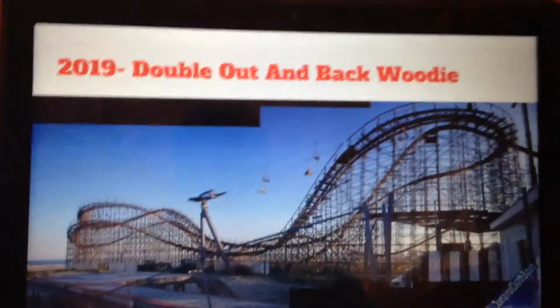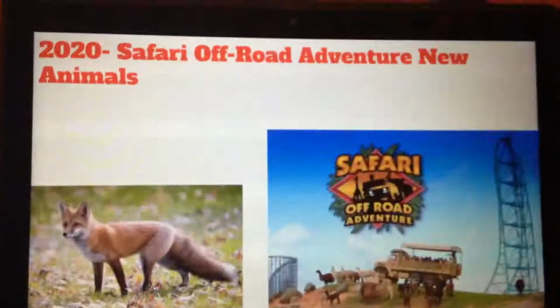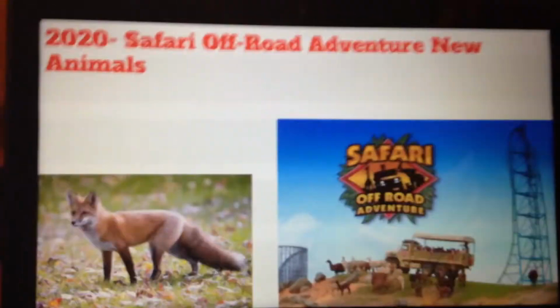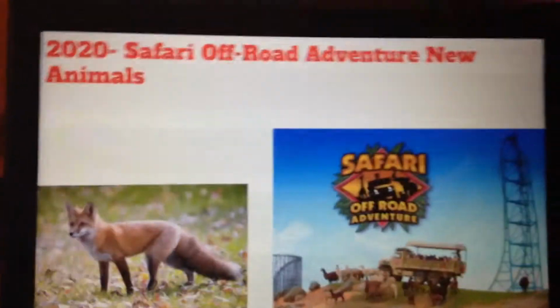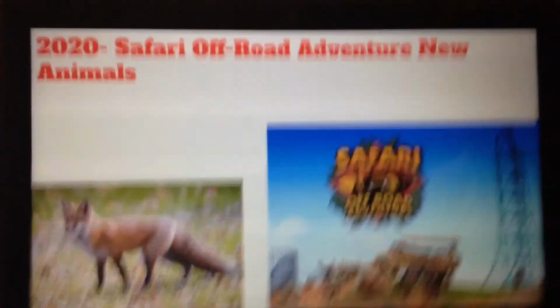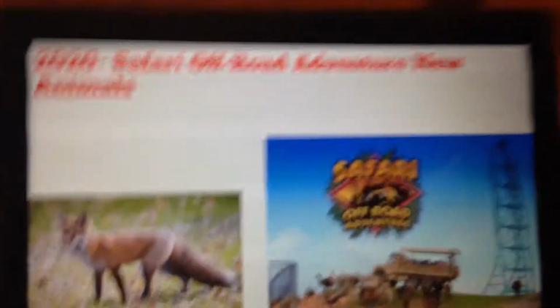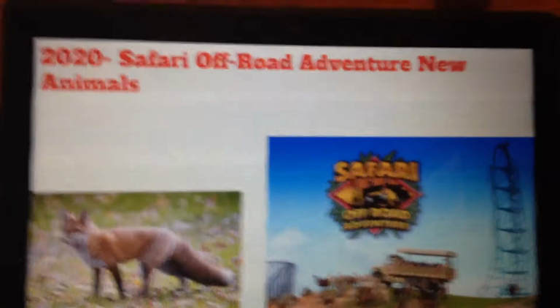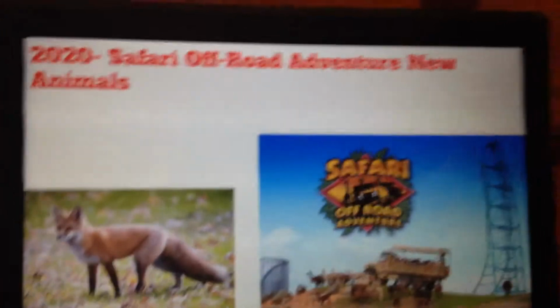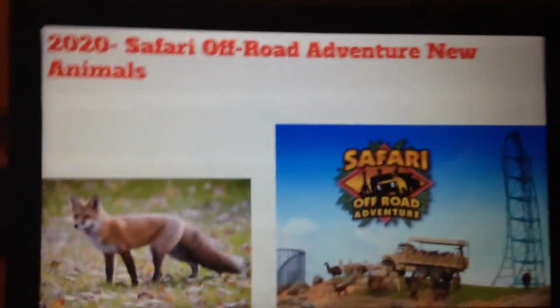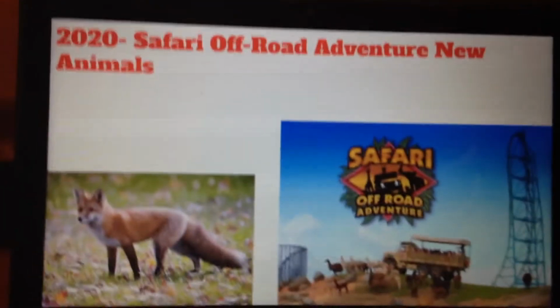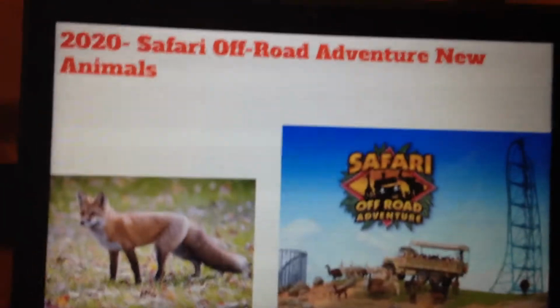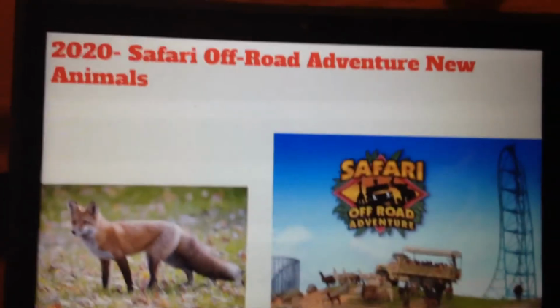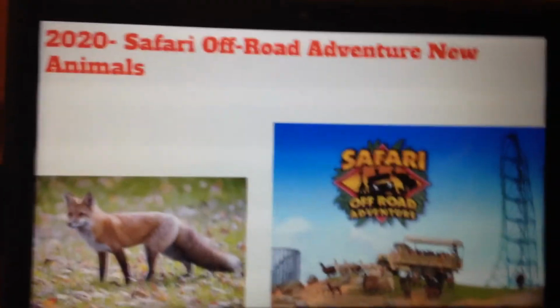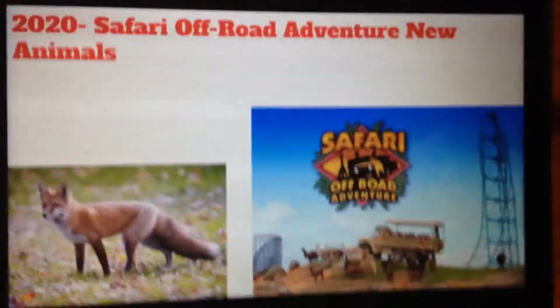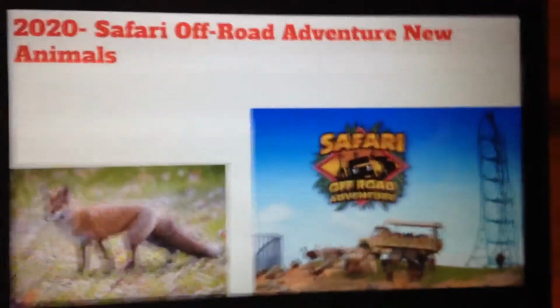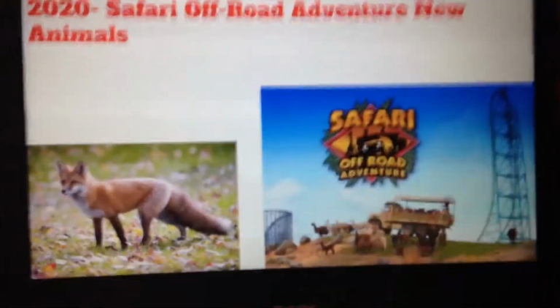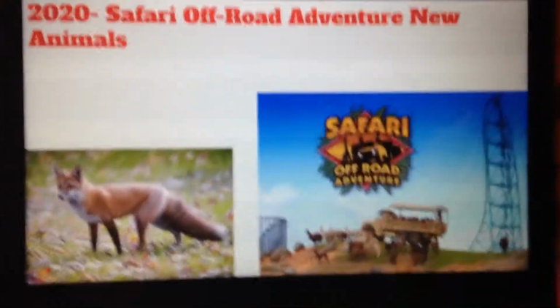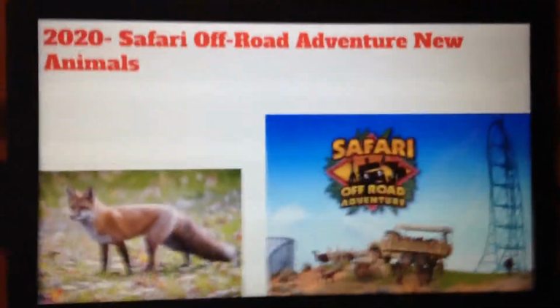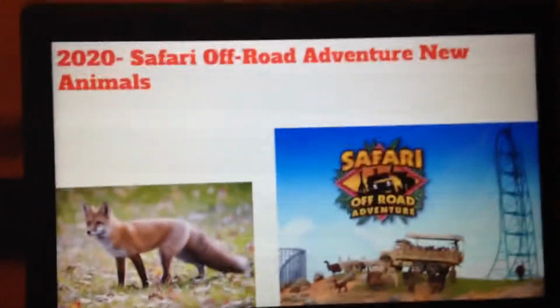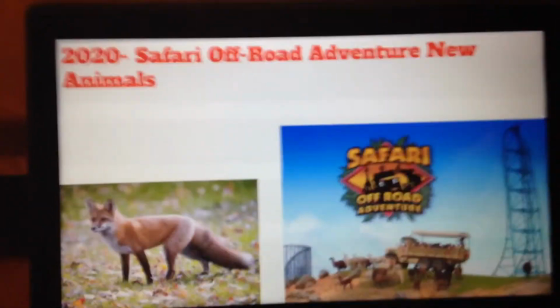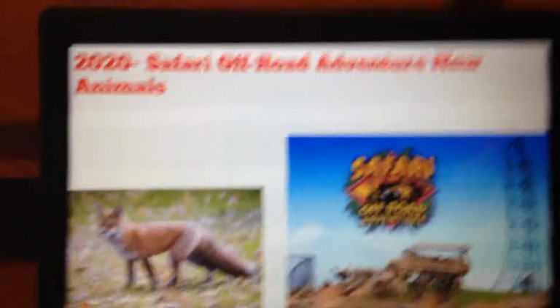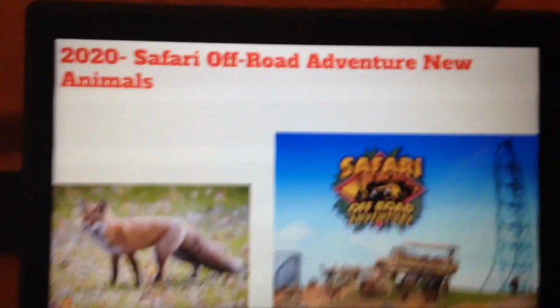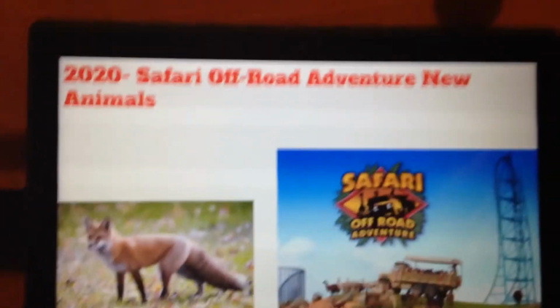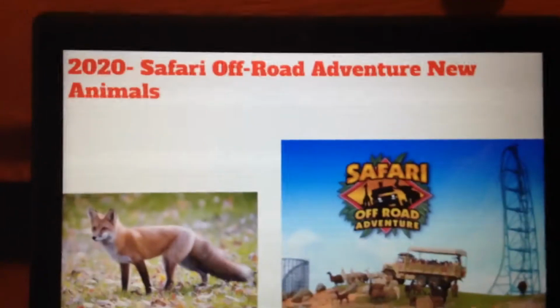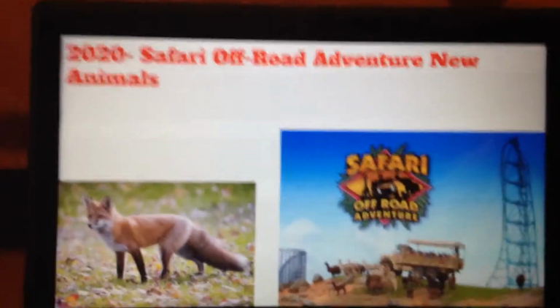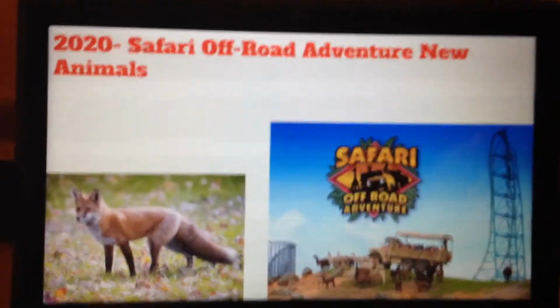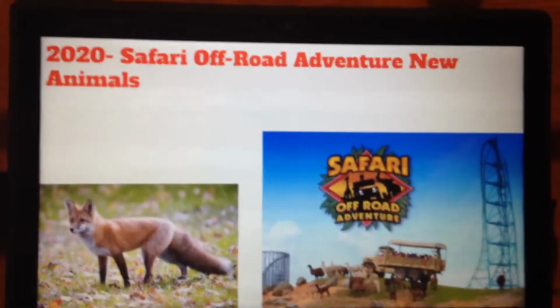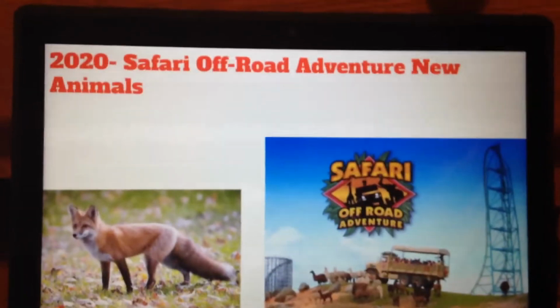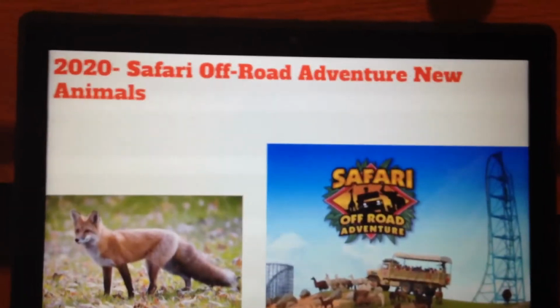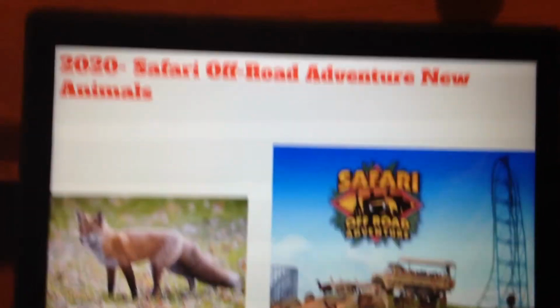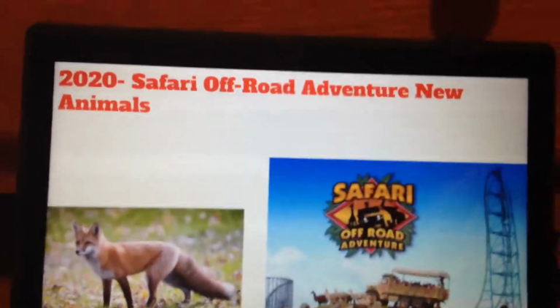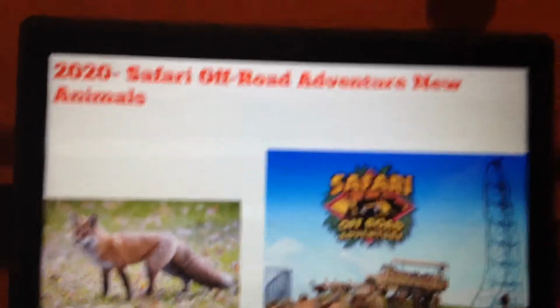And for 2020, they should add some animals to Safari Off-Road Adventure.